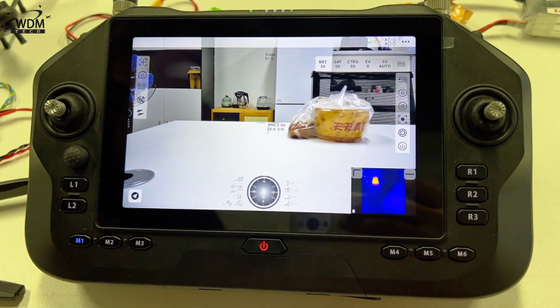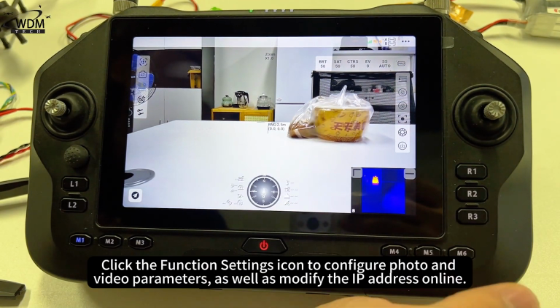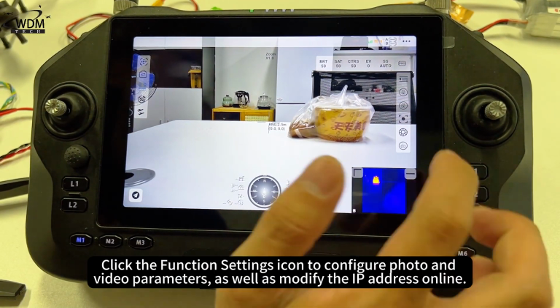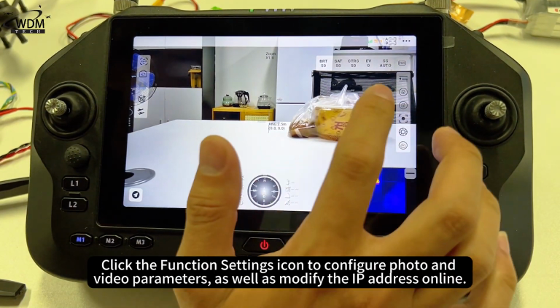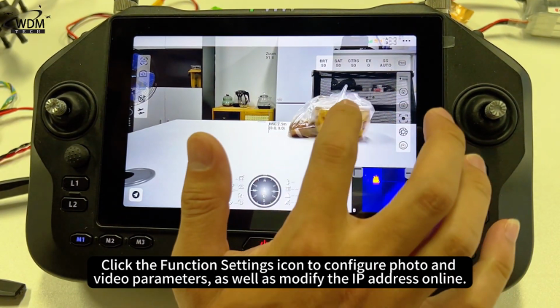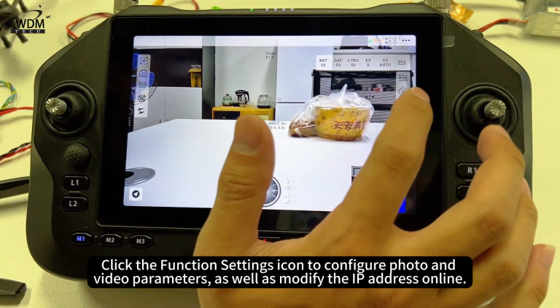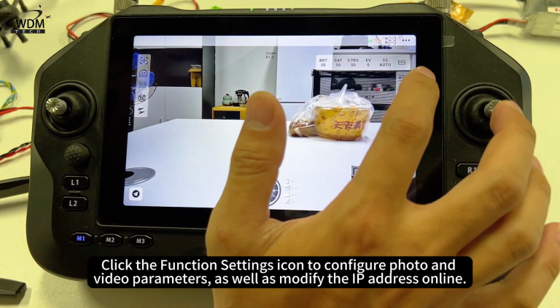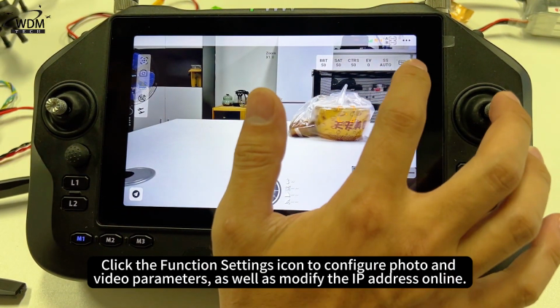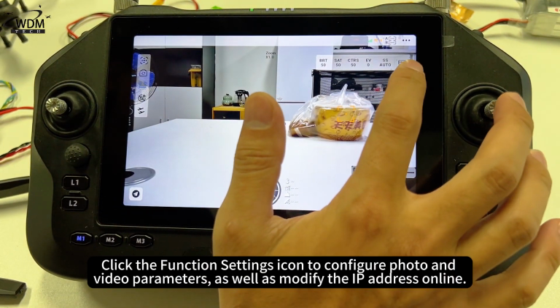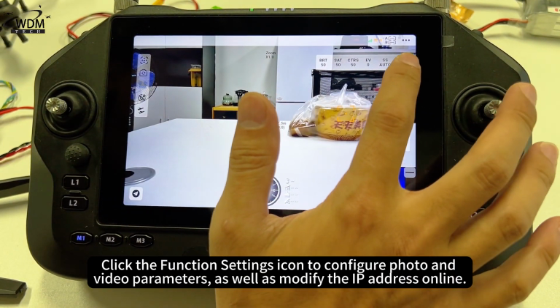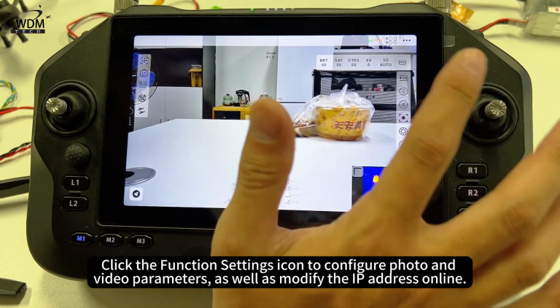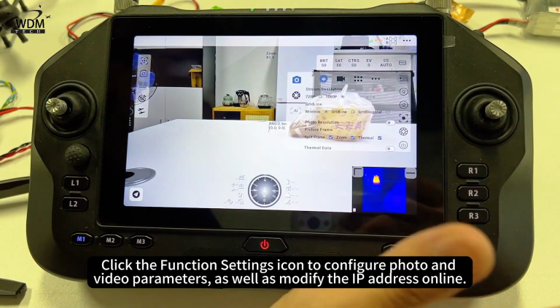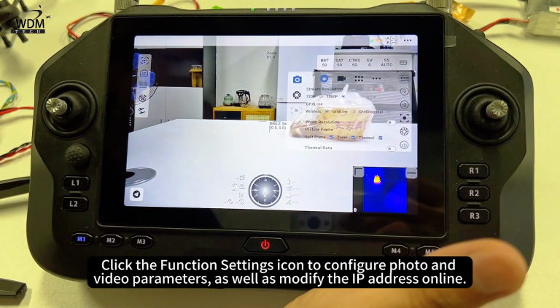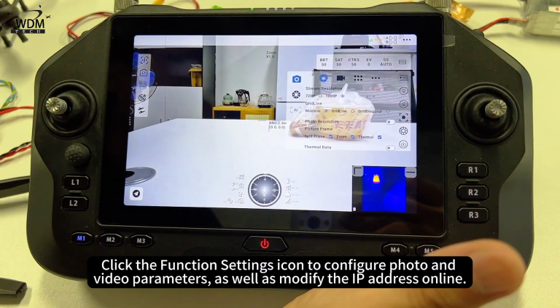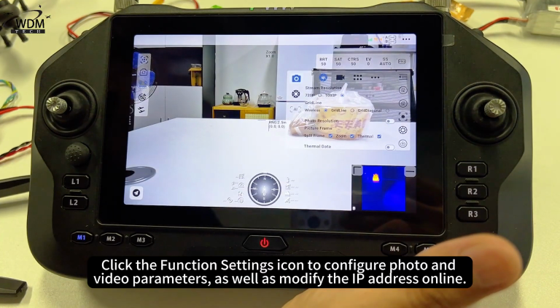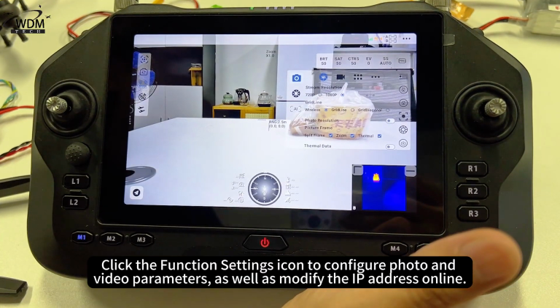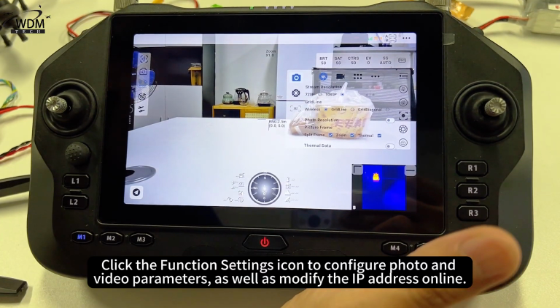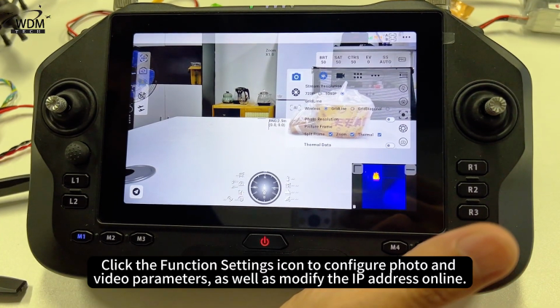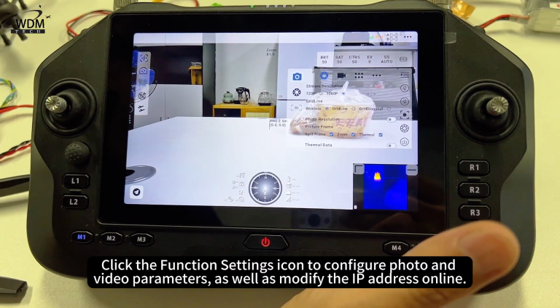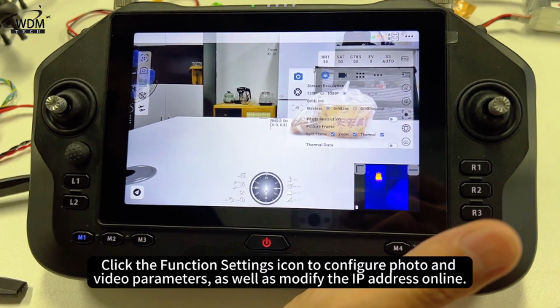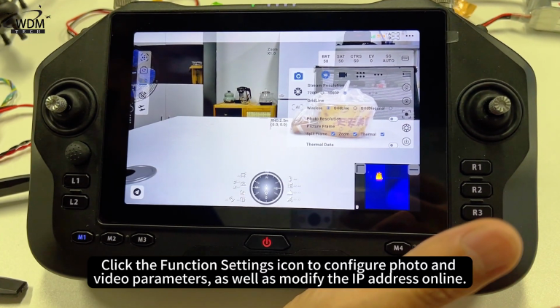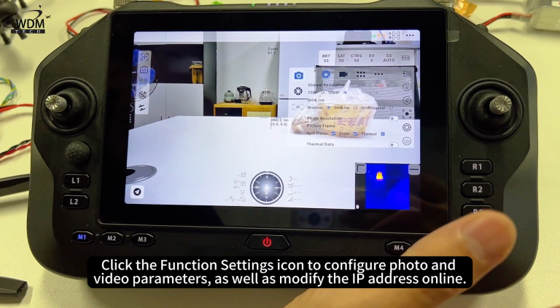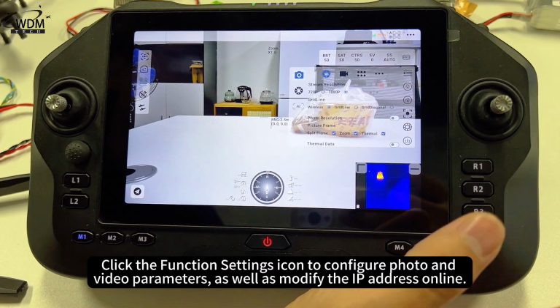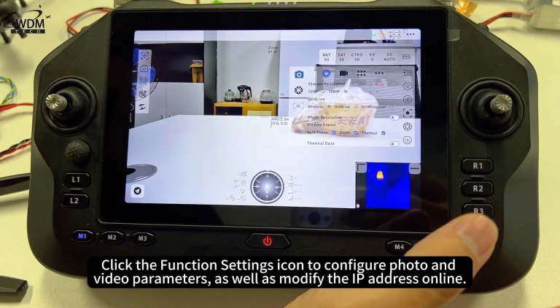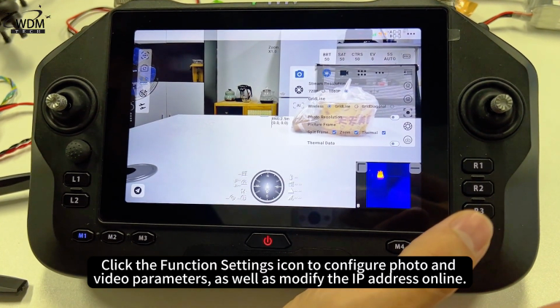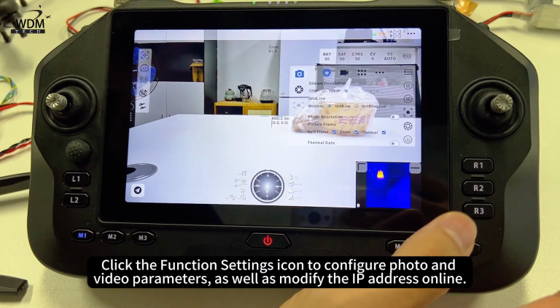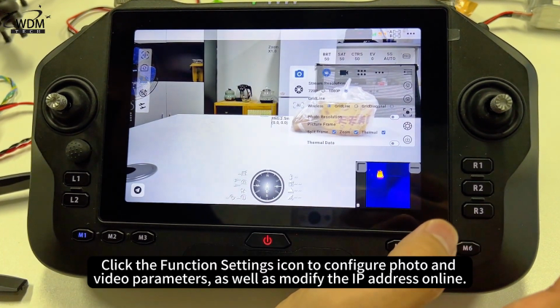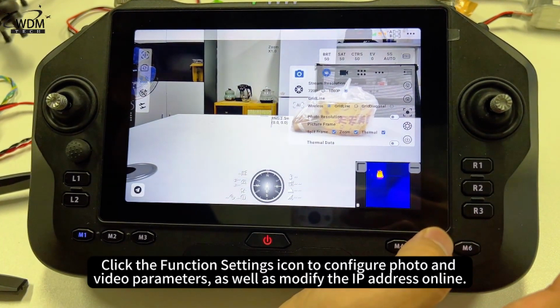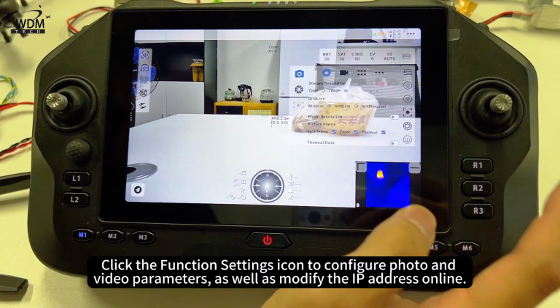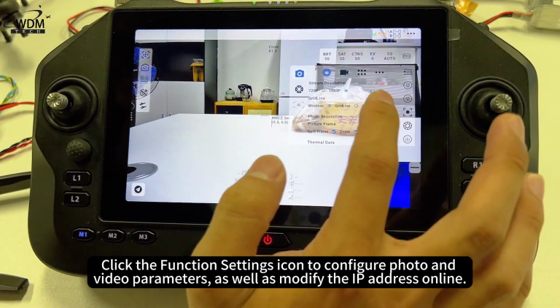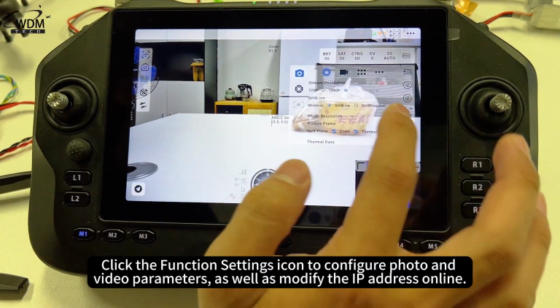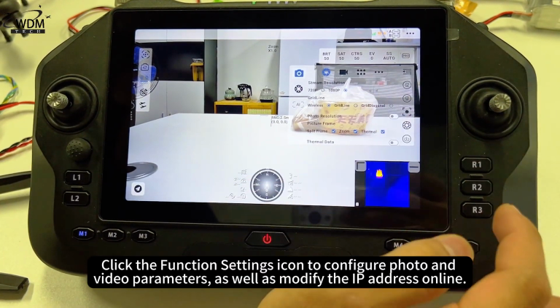Click the Function Settings icon to configure photo and video parameters, as well as modify the IP address online.